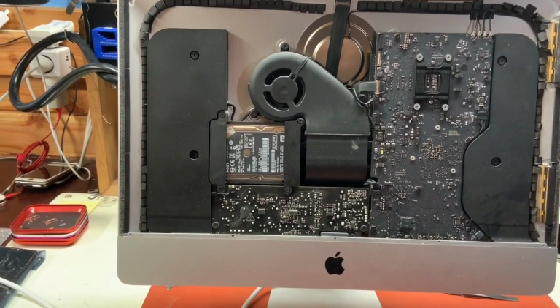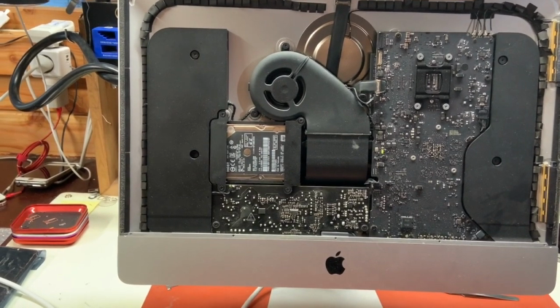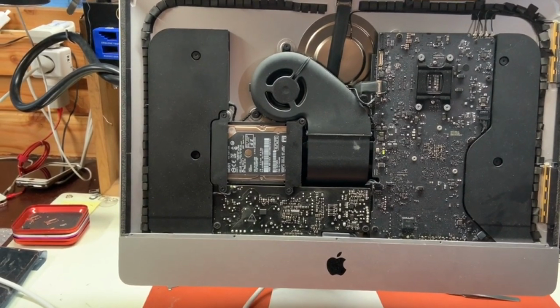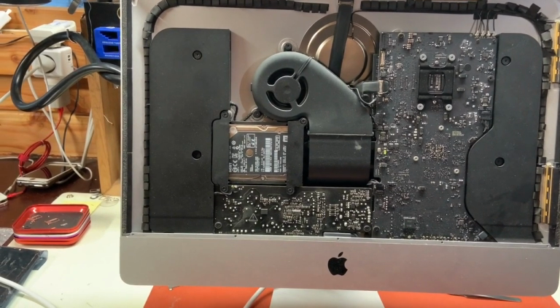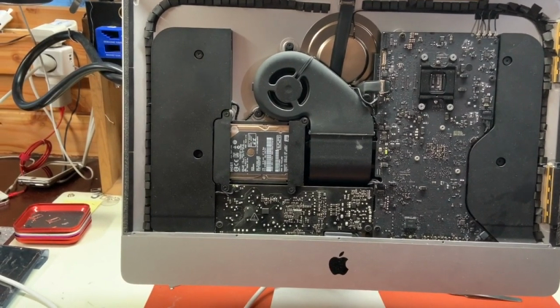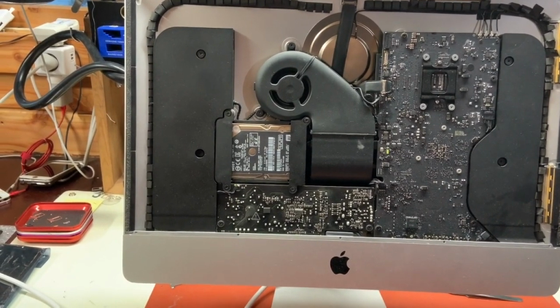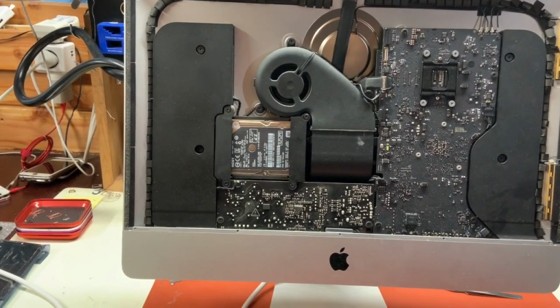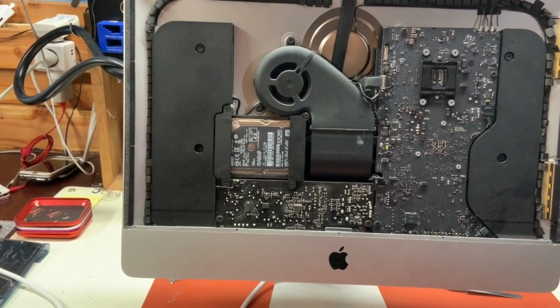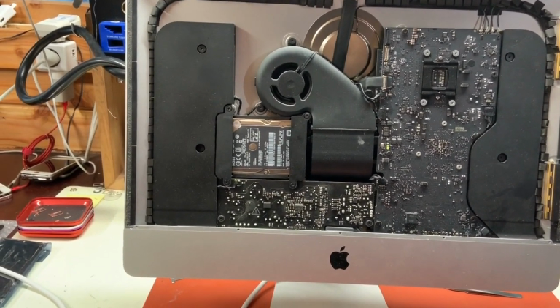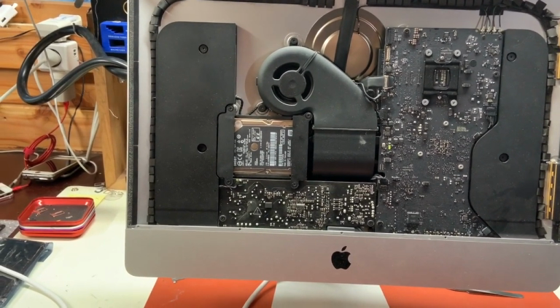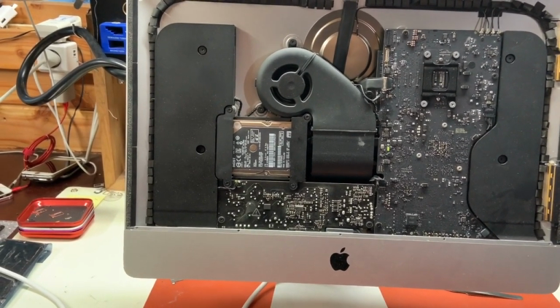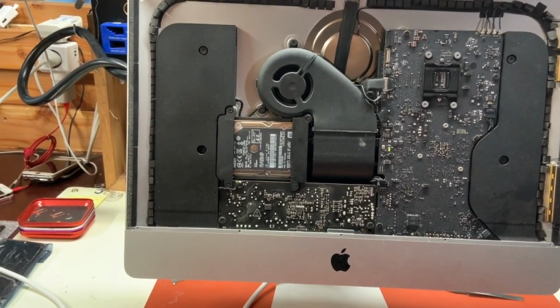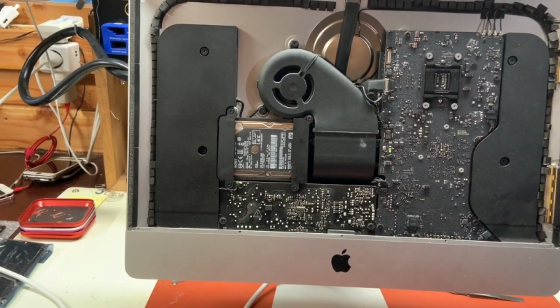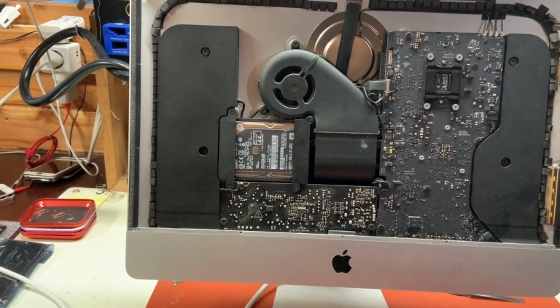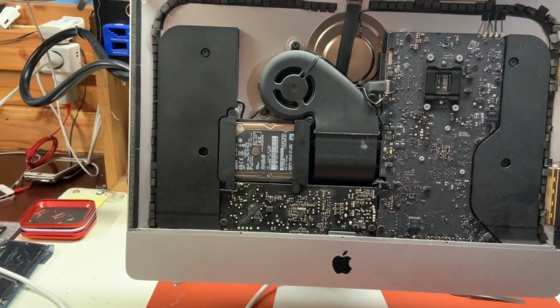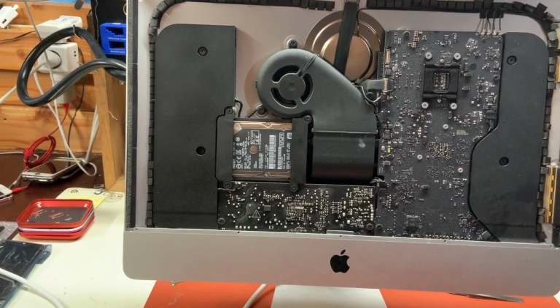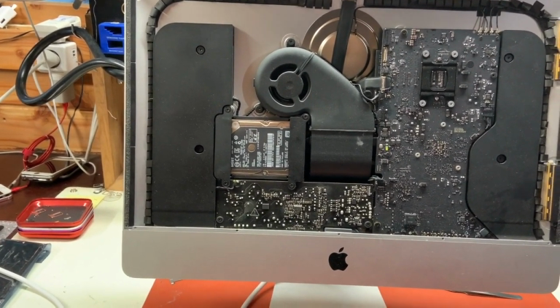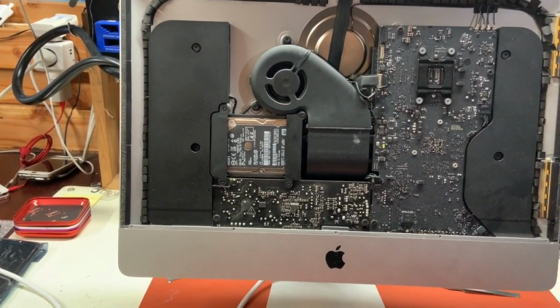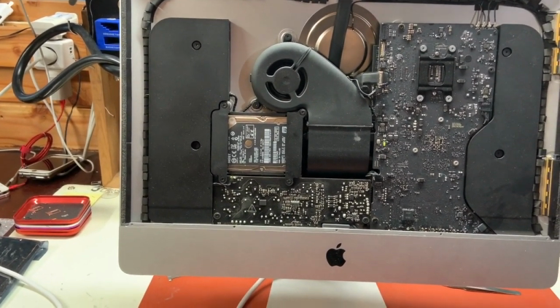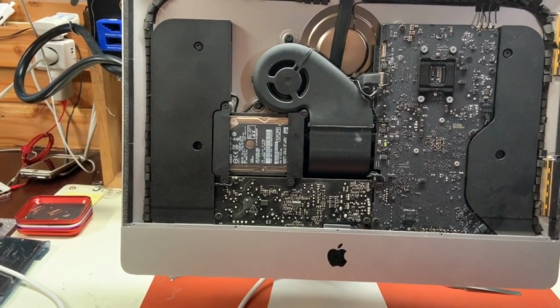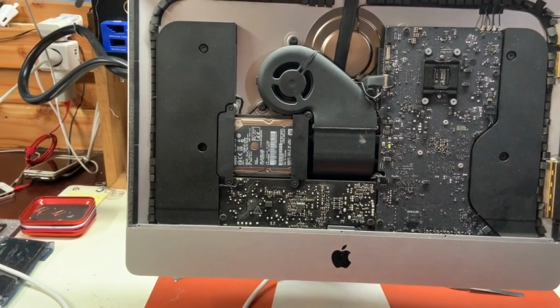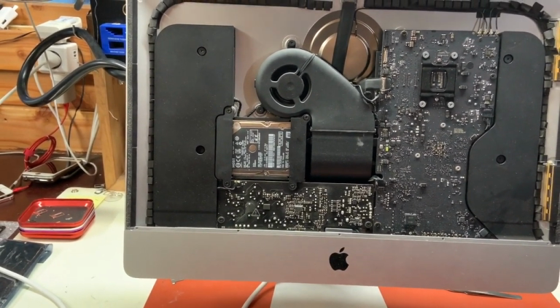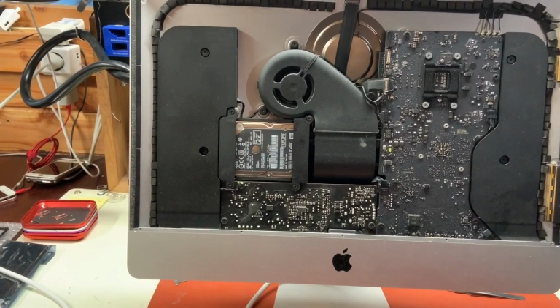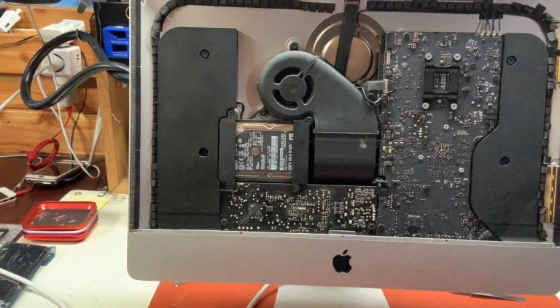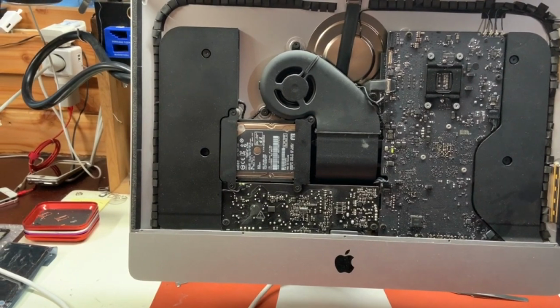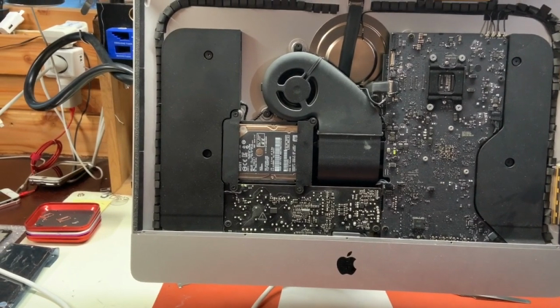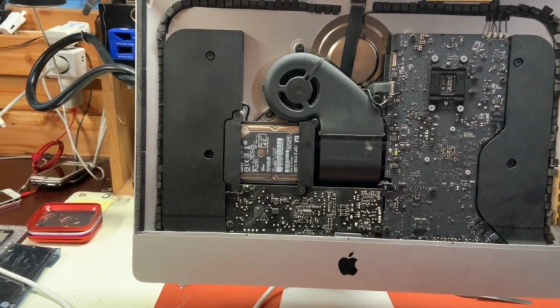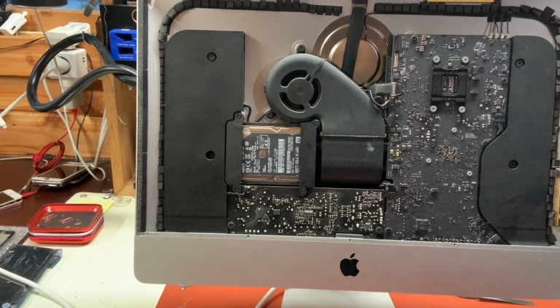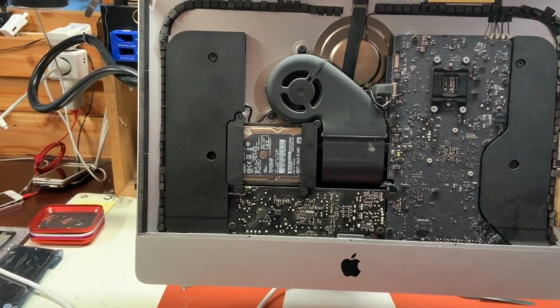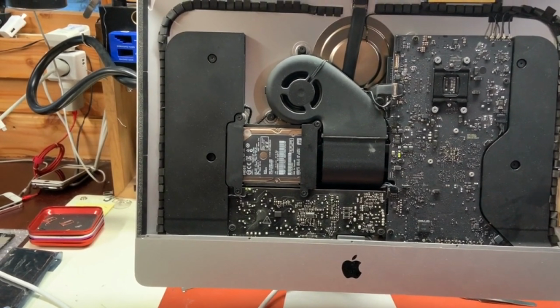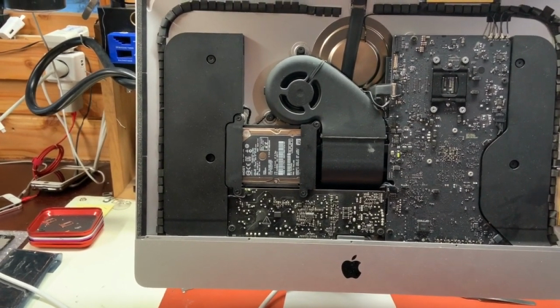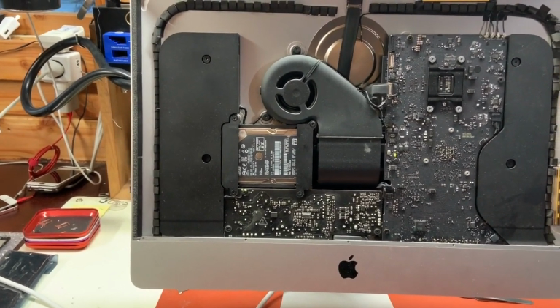Replaced the PRAM battery — same problem. Tried a different CPU — same problem.